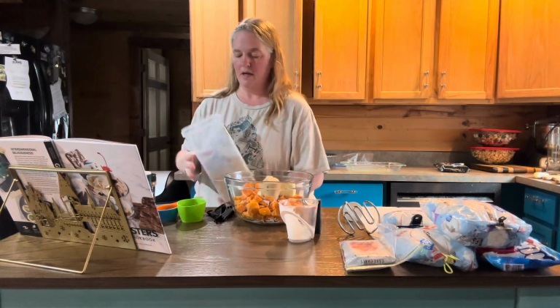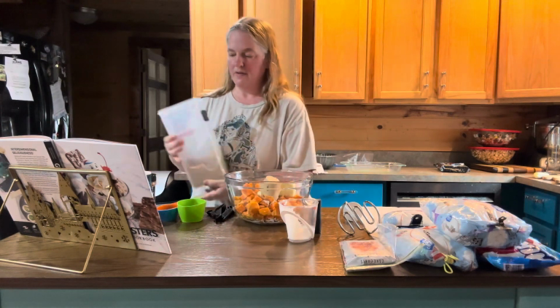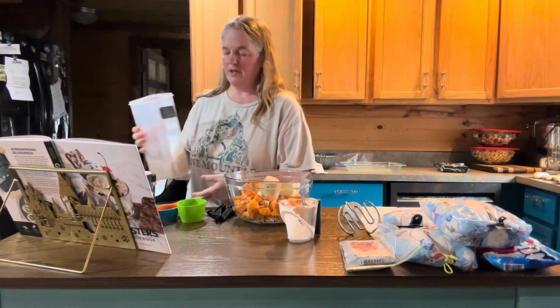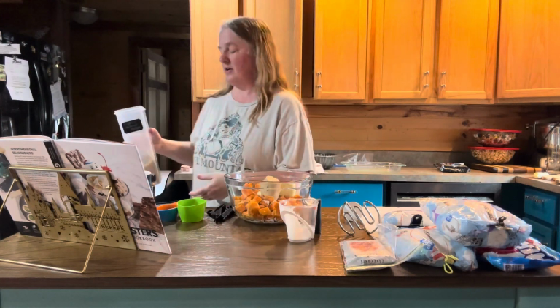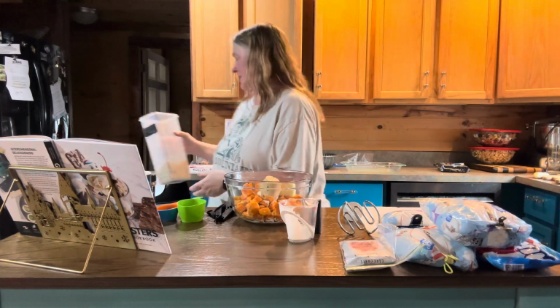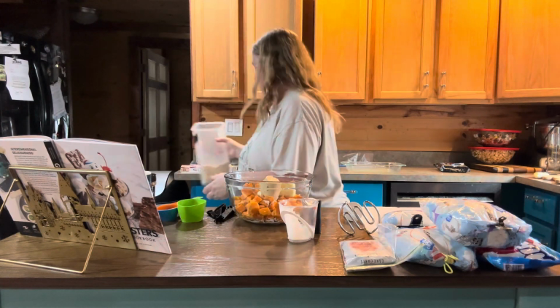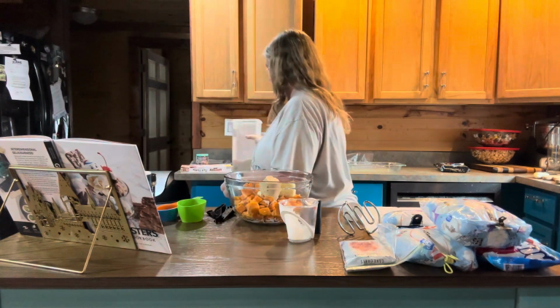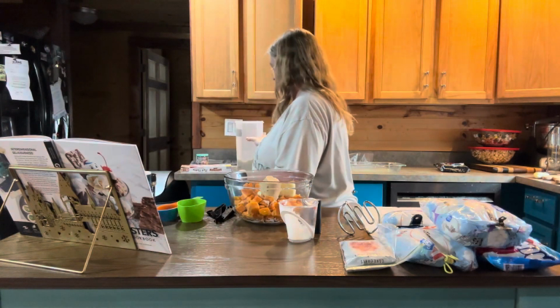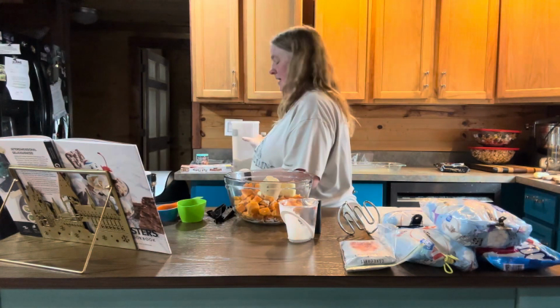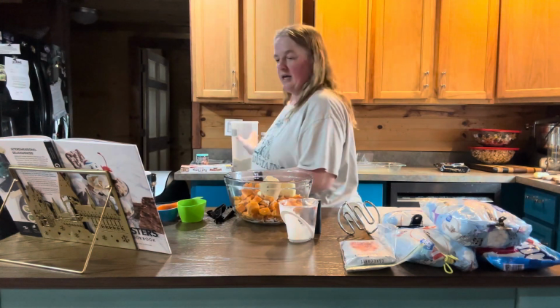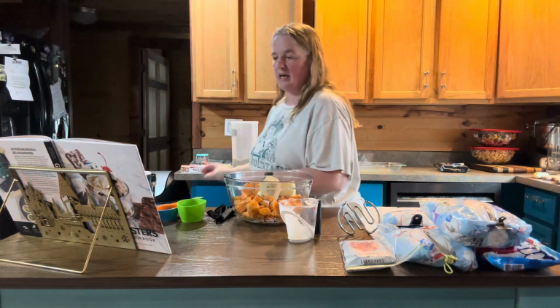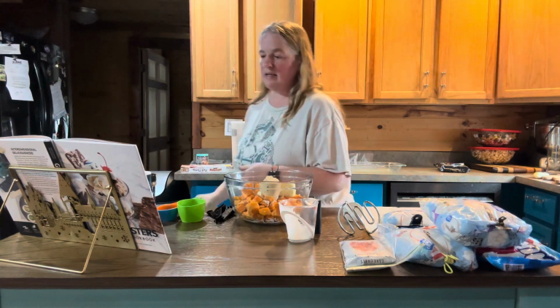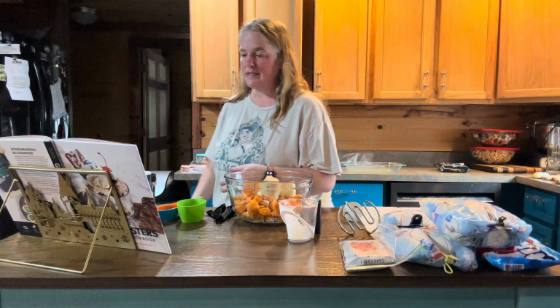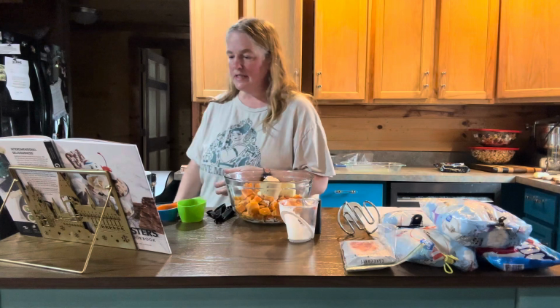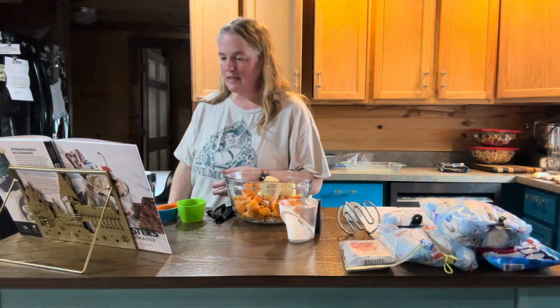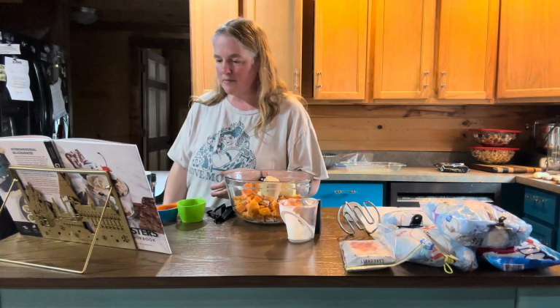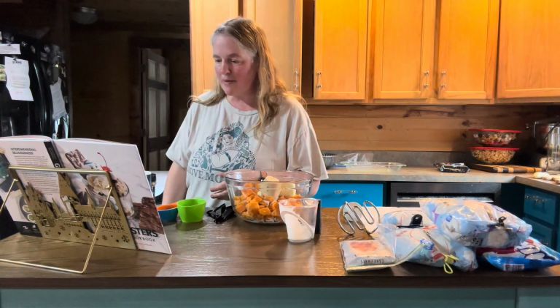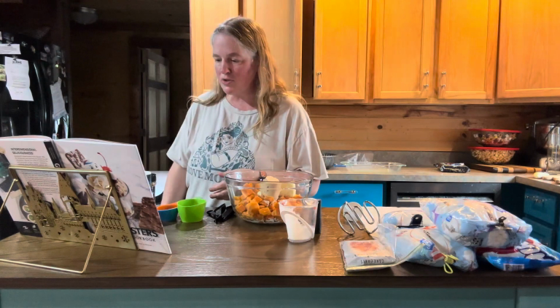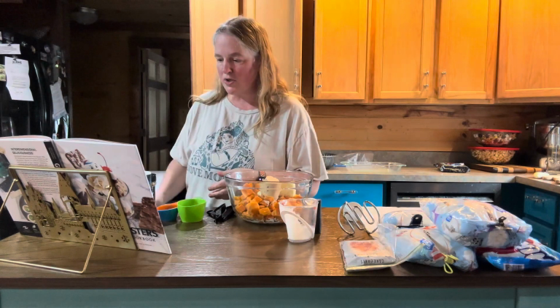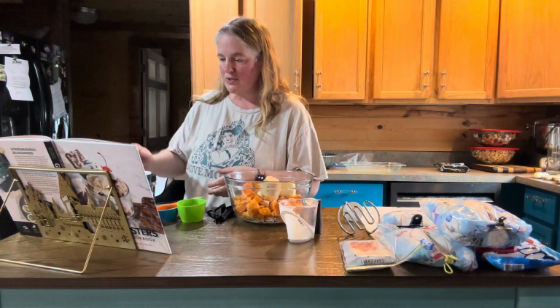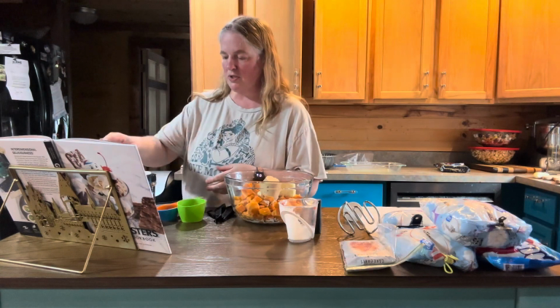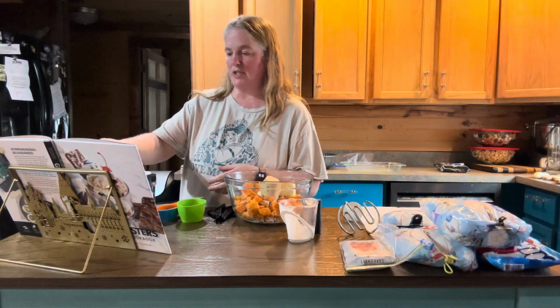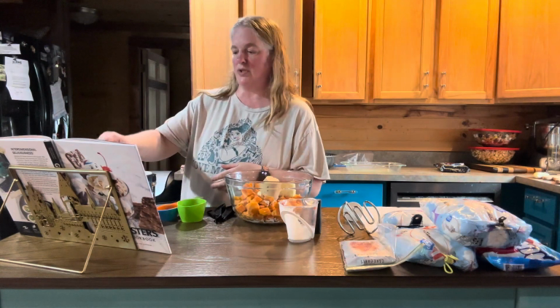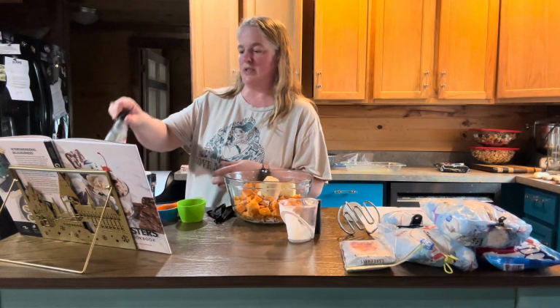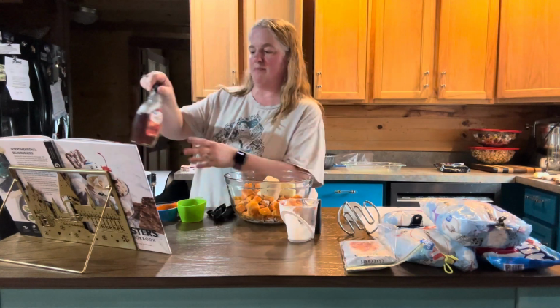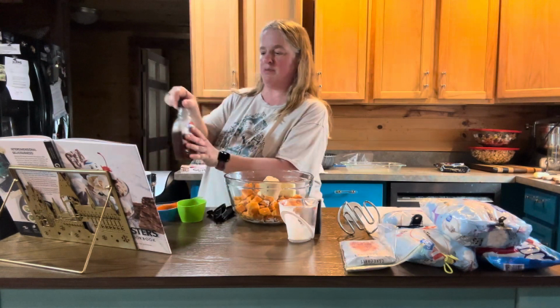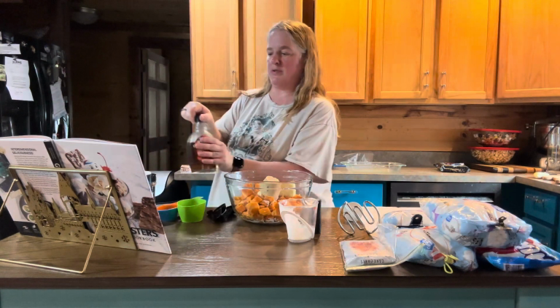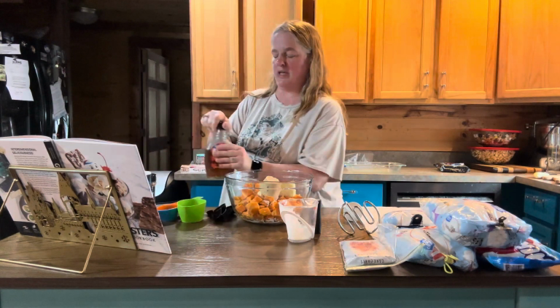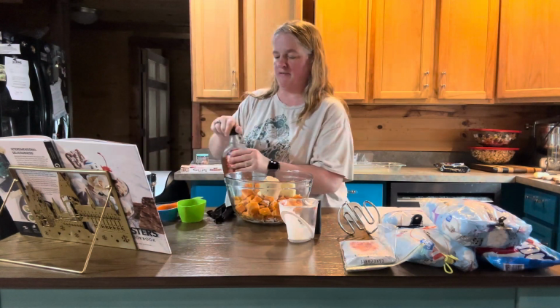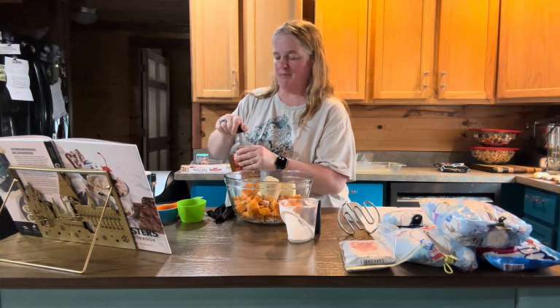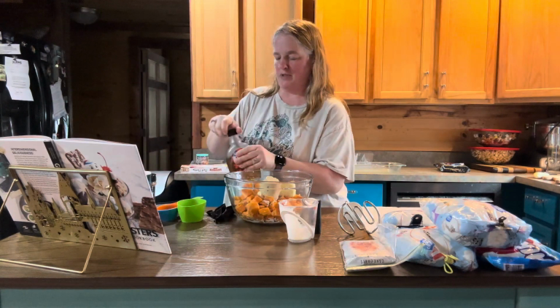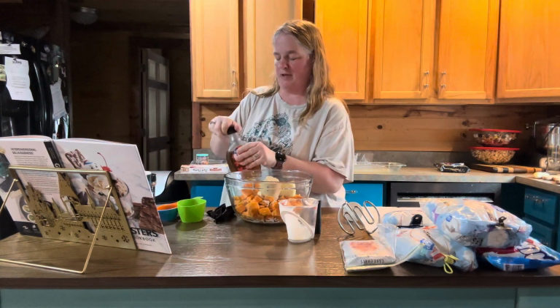Then you're going to need maple syrup — you need two tablespoons of maple syrup.